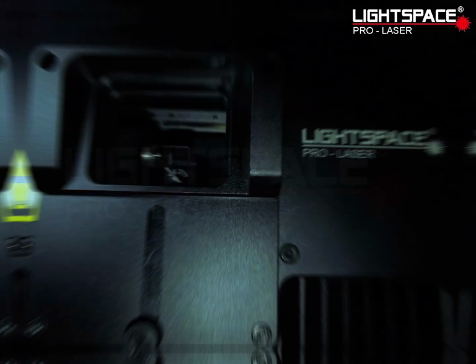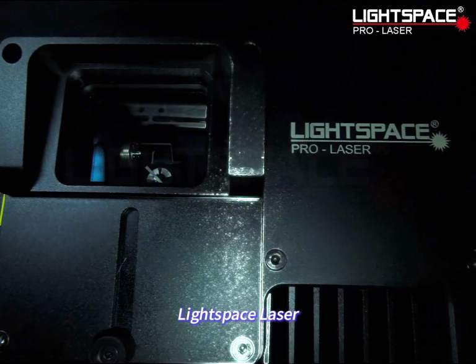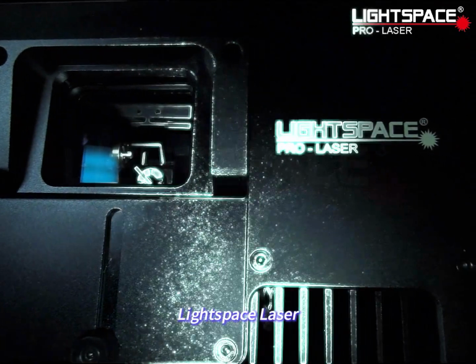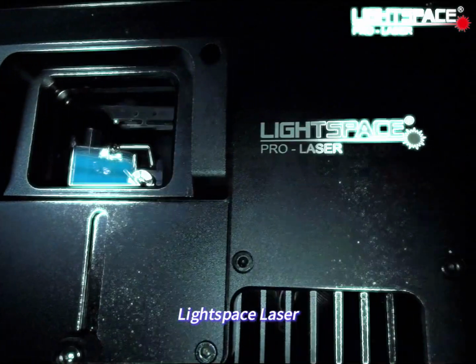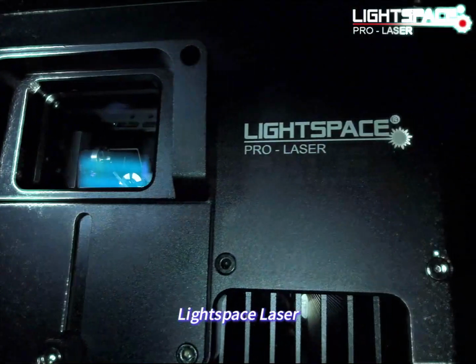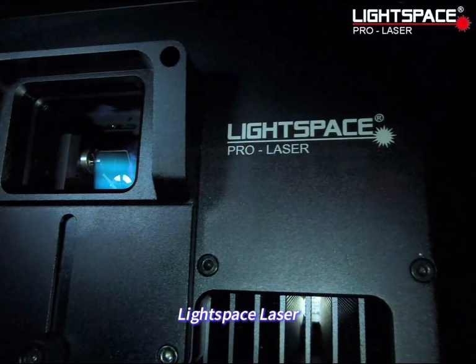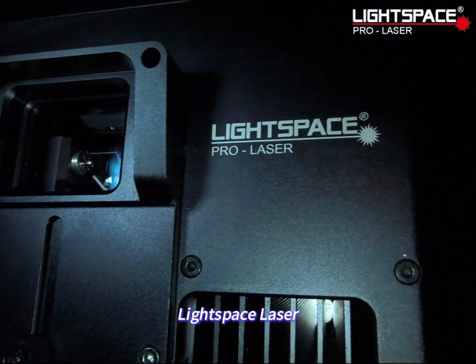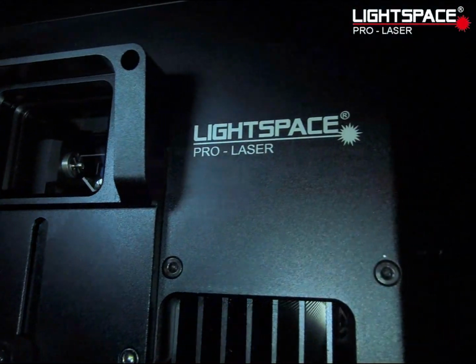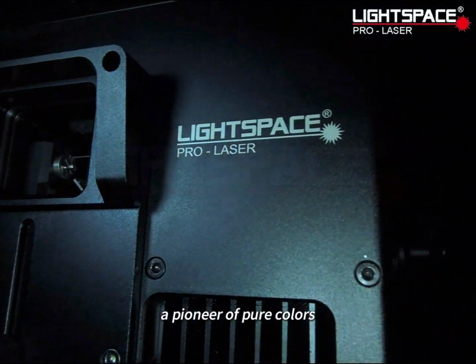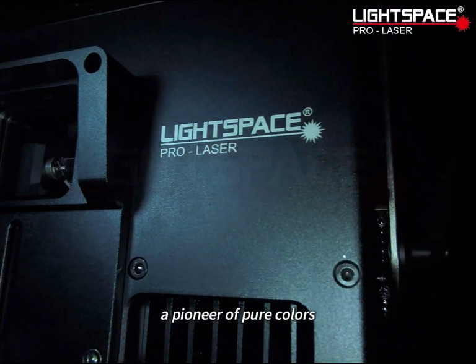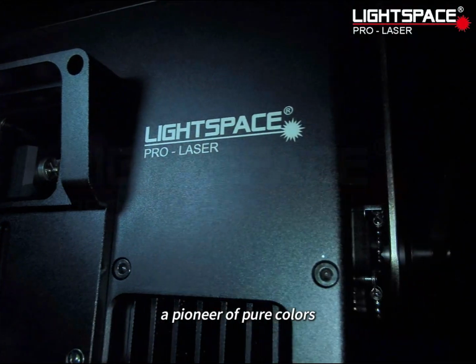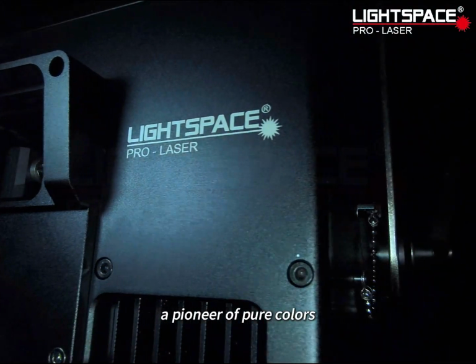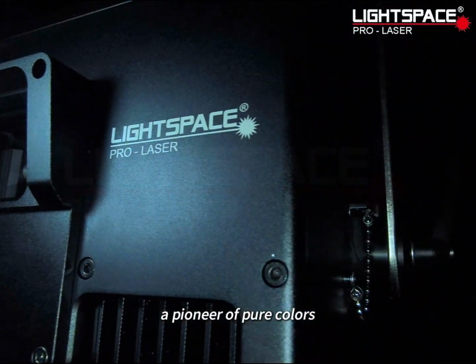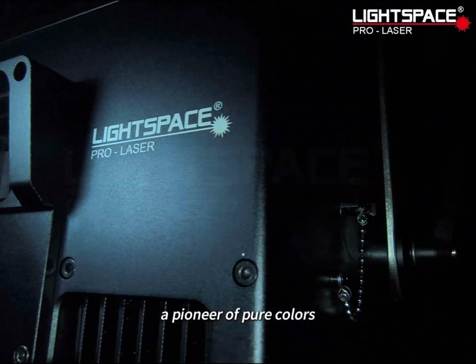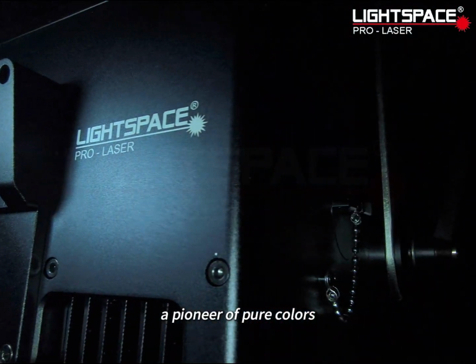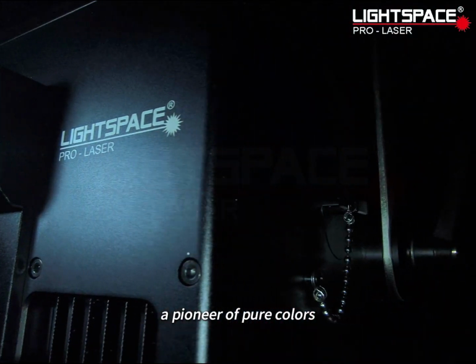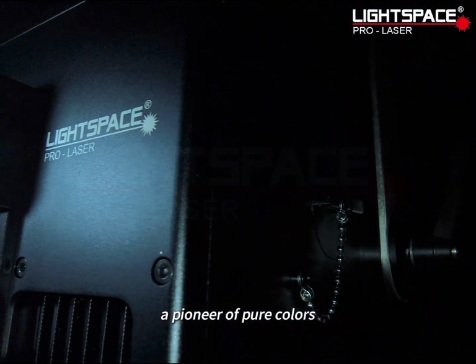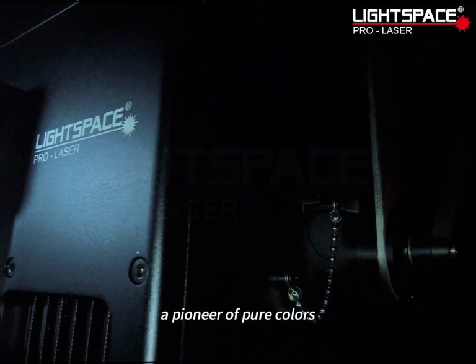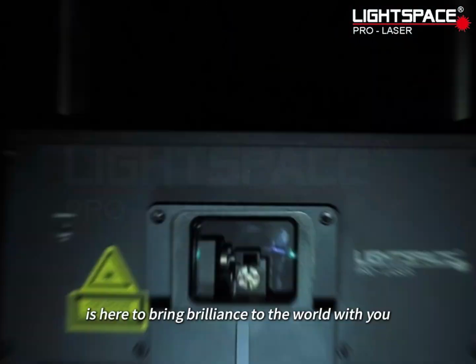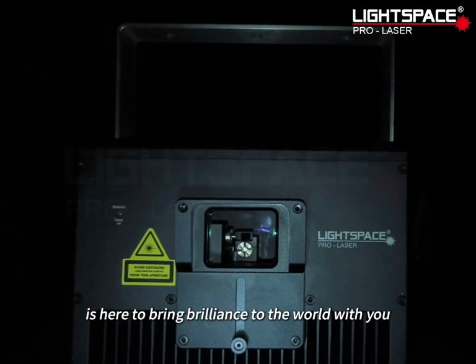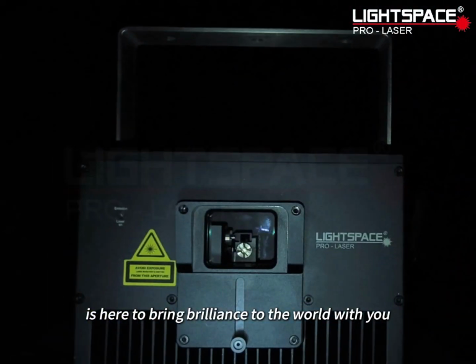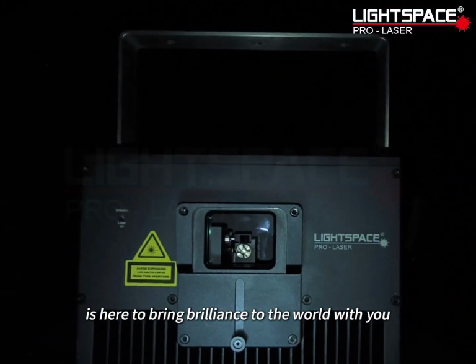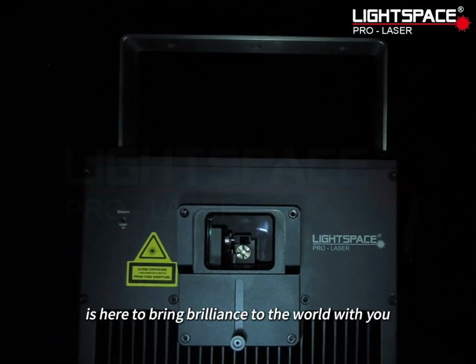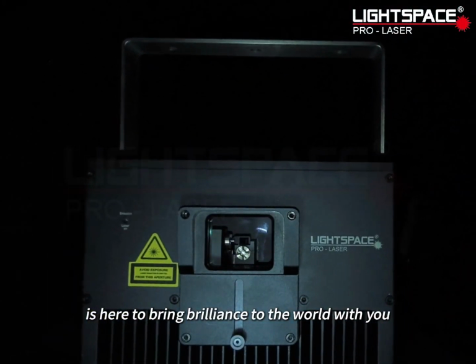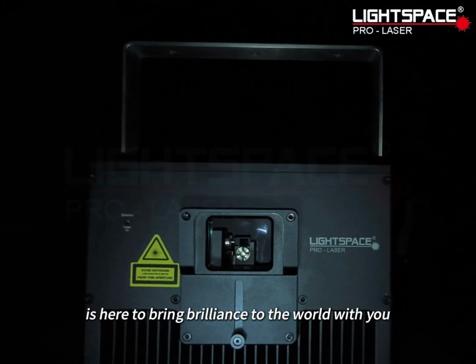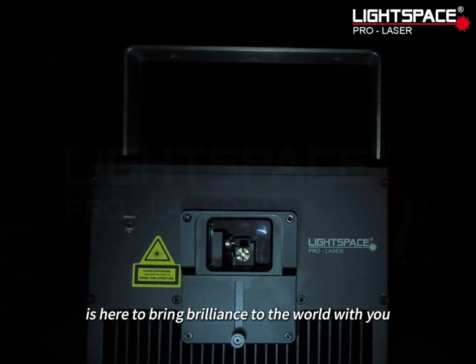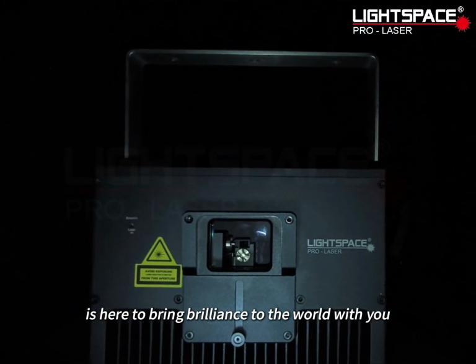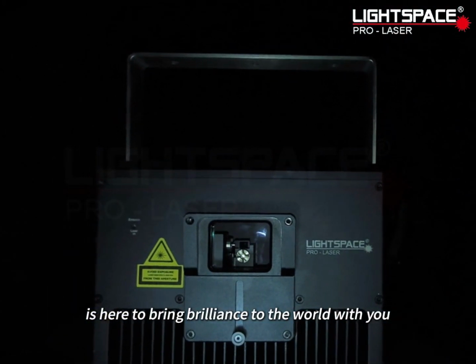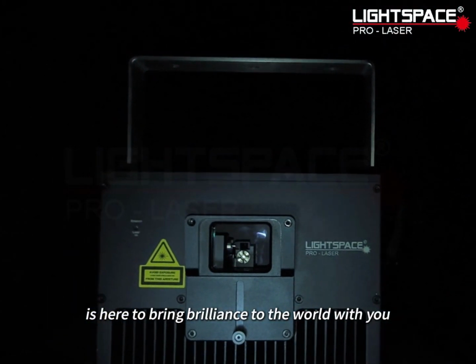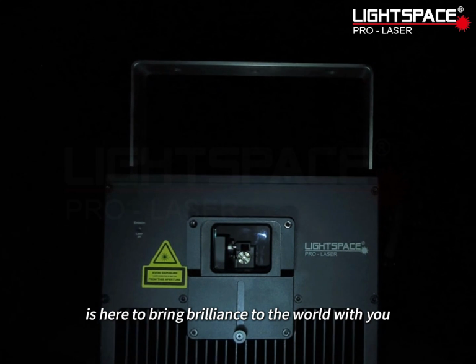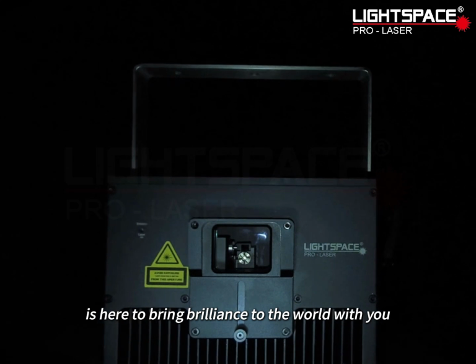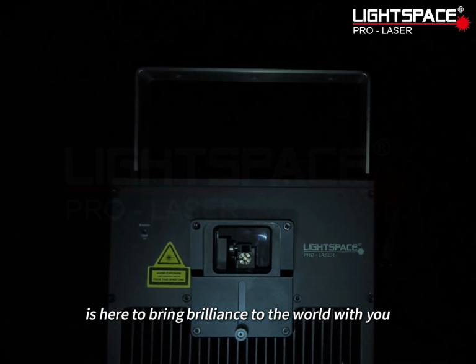Lightspace Laser, a pioneer of pure colors, is here to bring brilliance to the world with you.